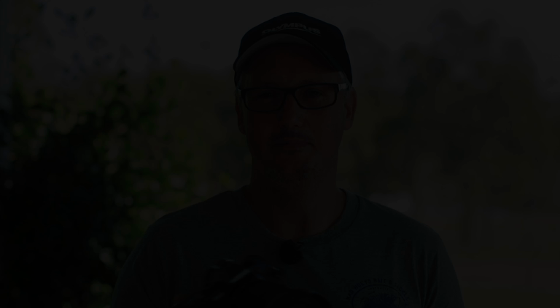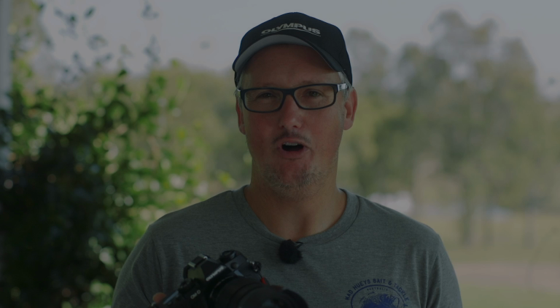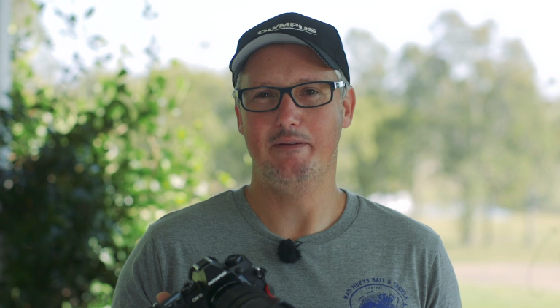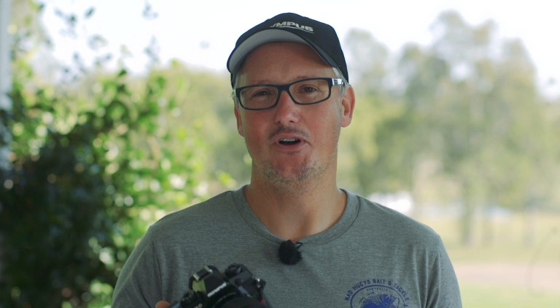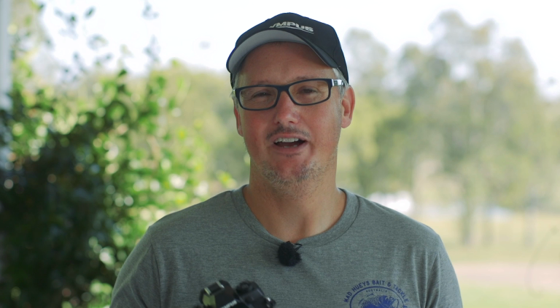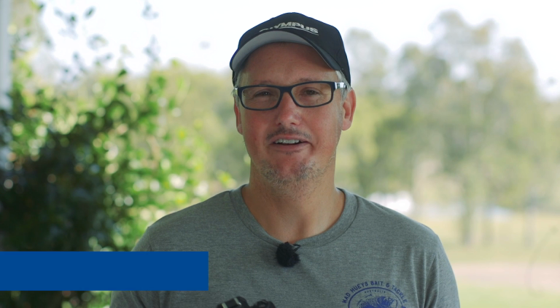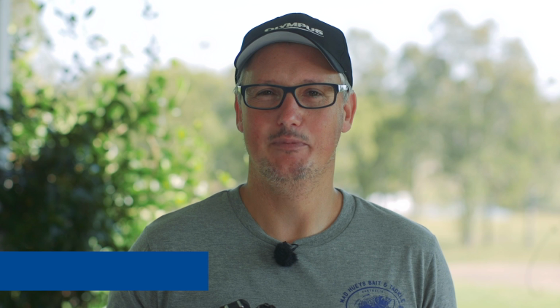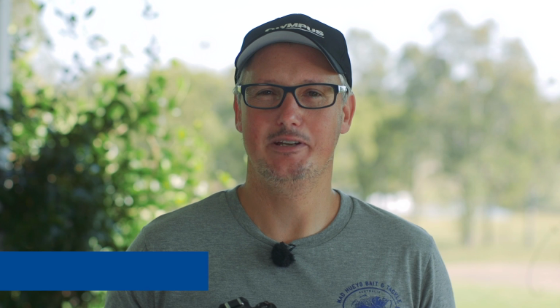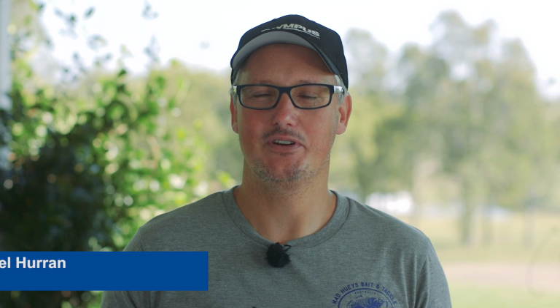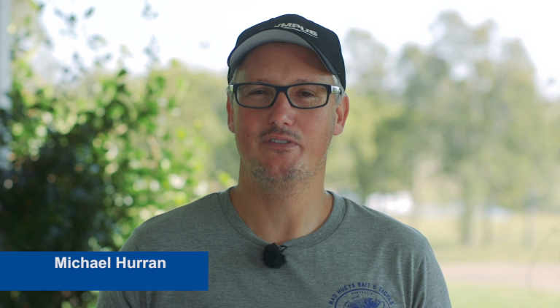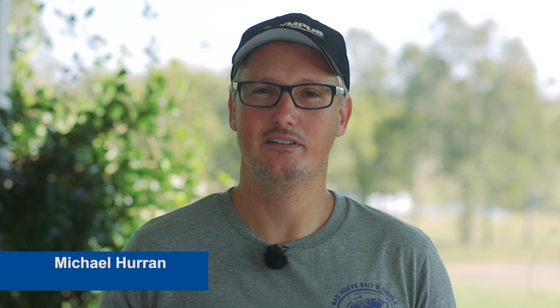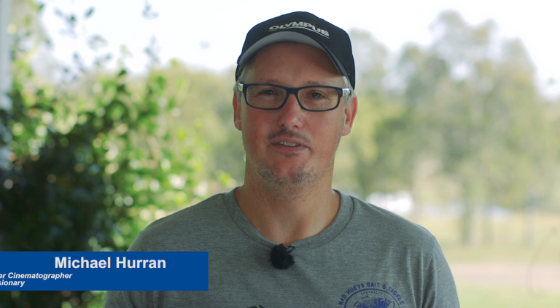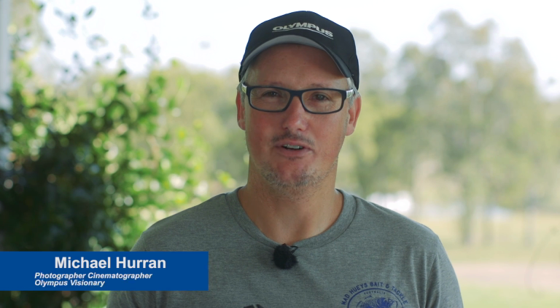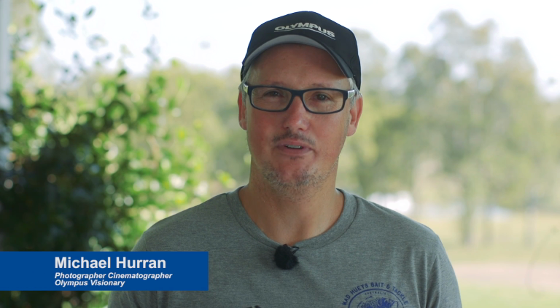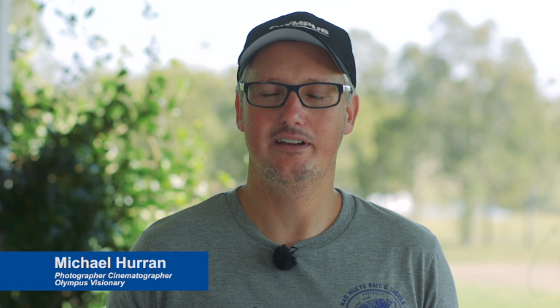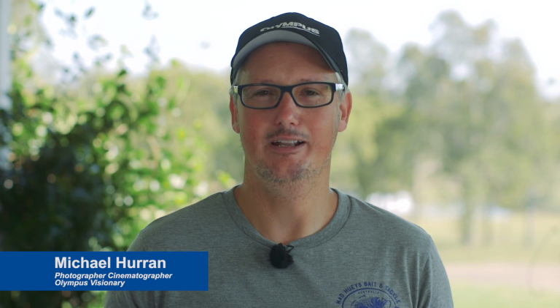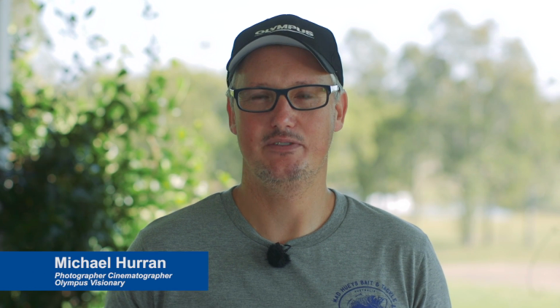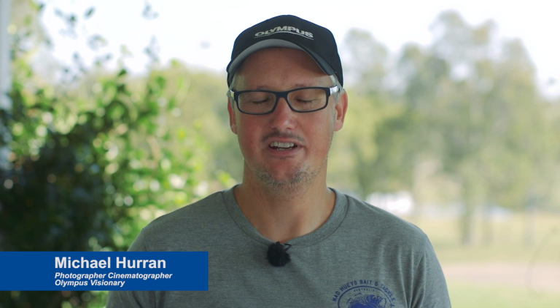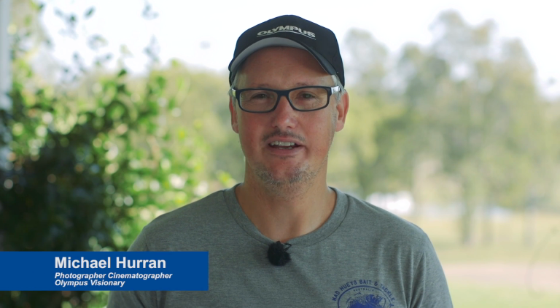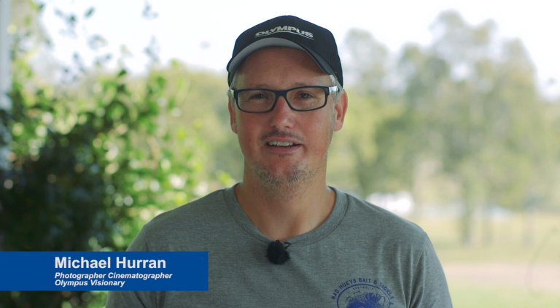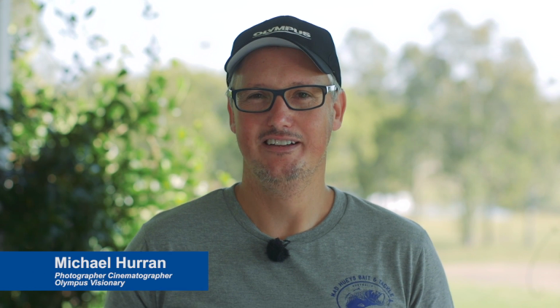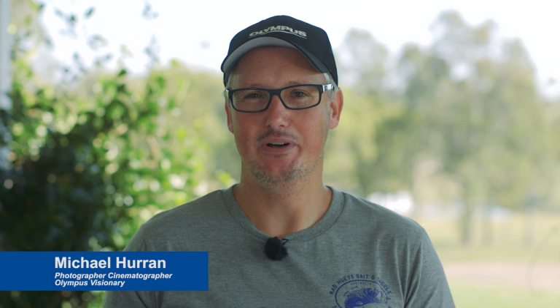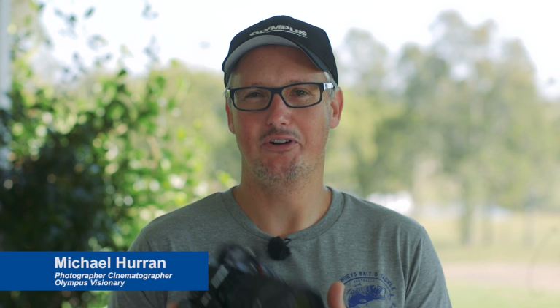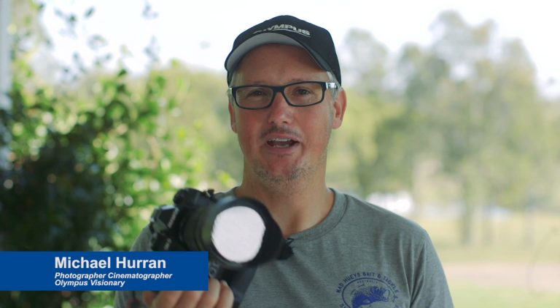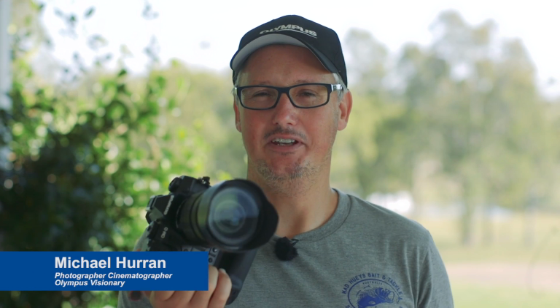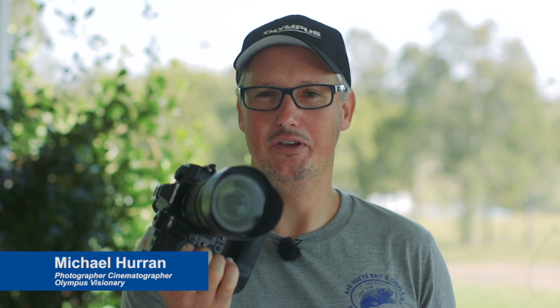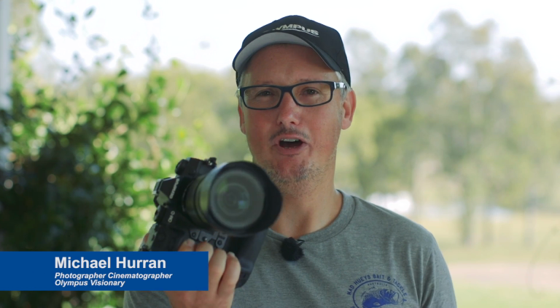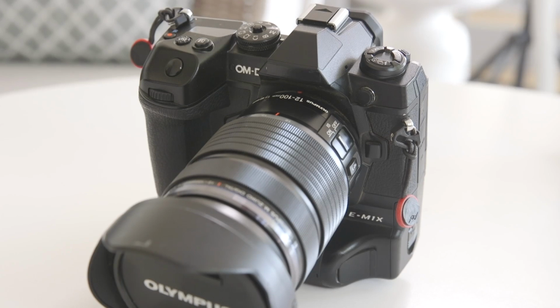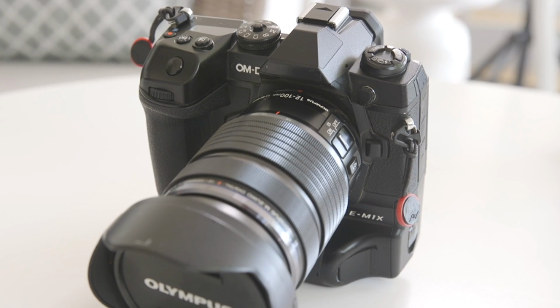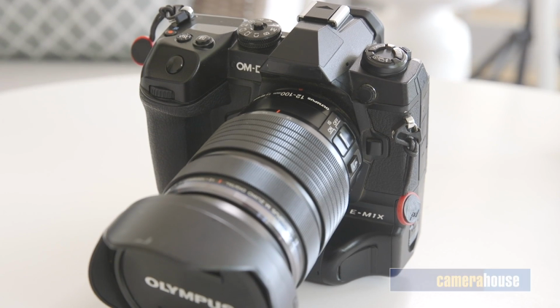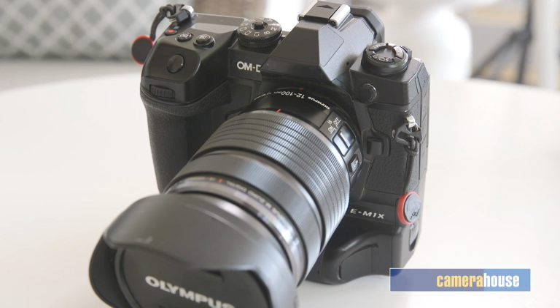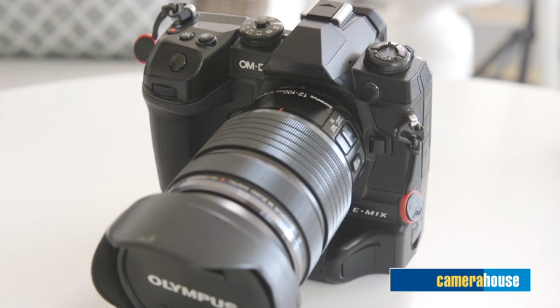Hi, my name is Michael Huron. I'm a cinematographer, photographer, and Olympus visionary, and we're talking about the new OM-D E-M1X.